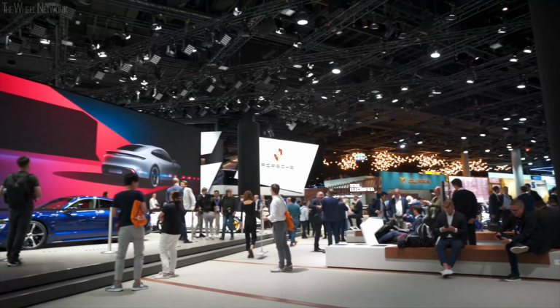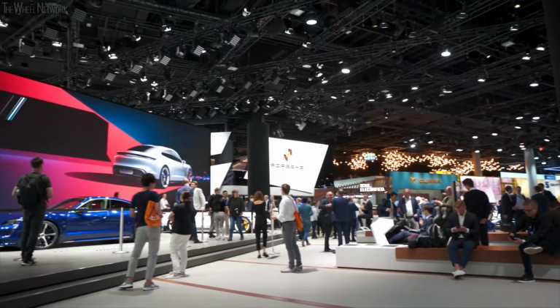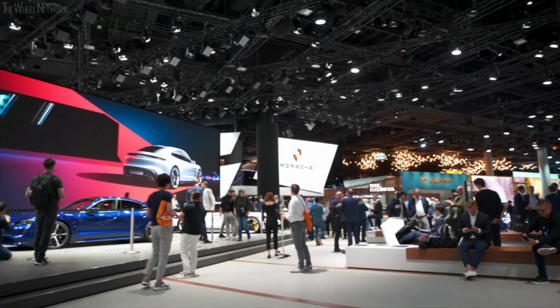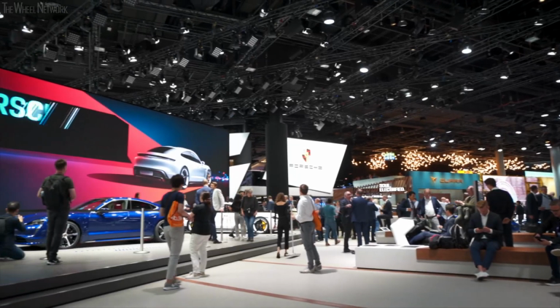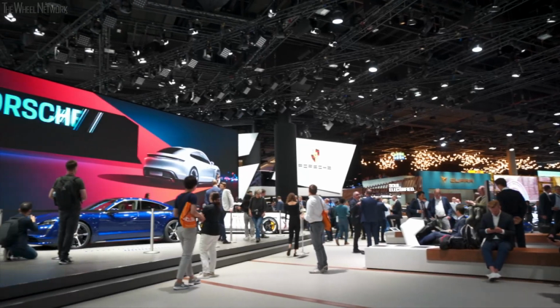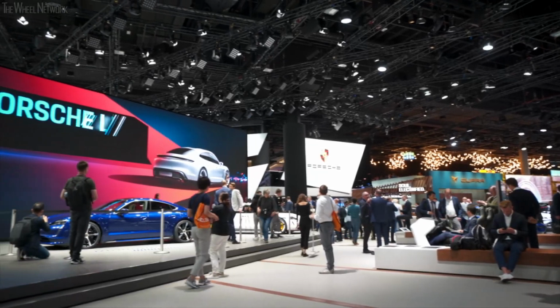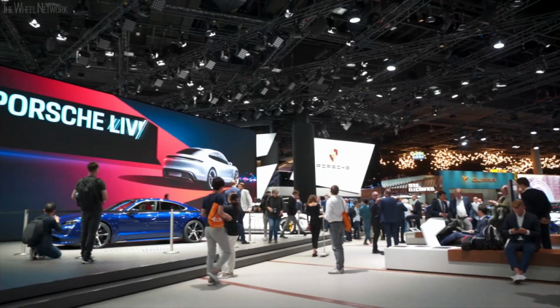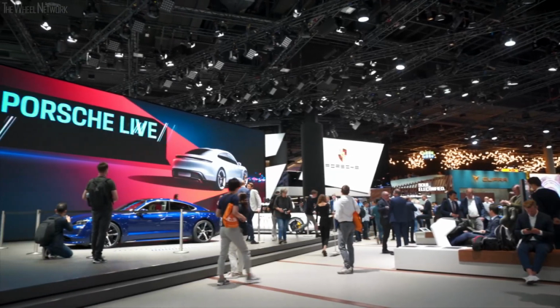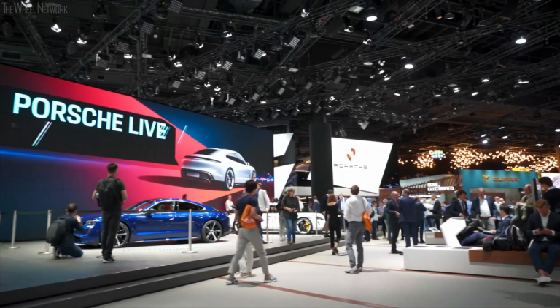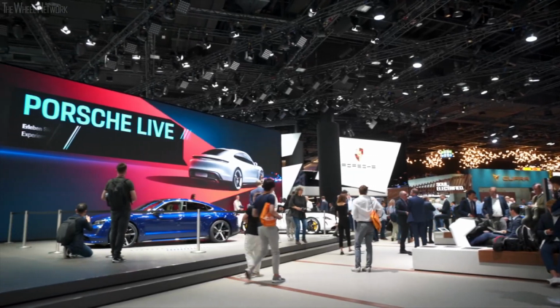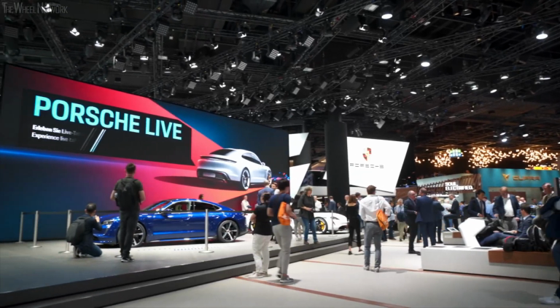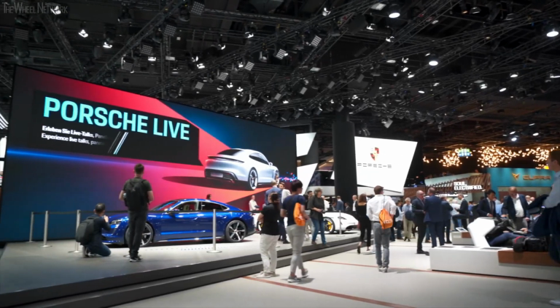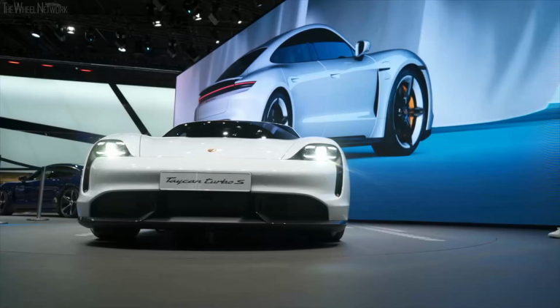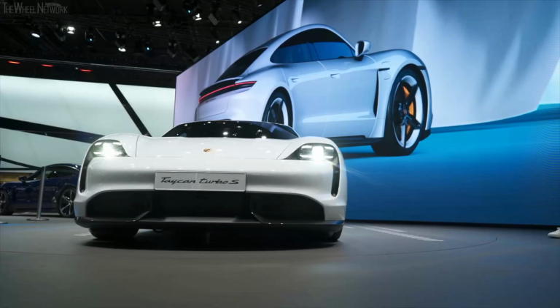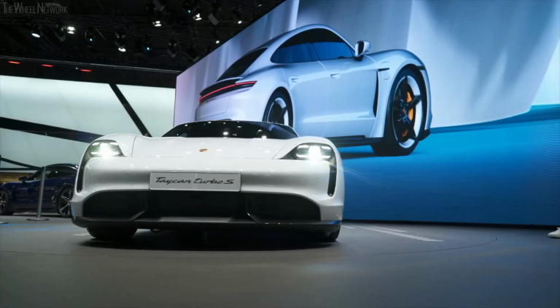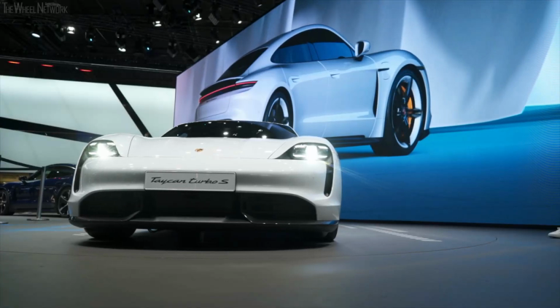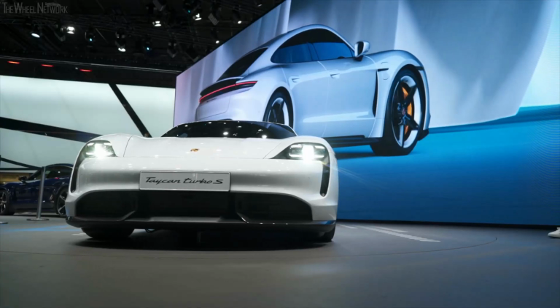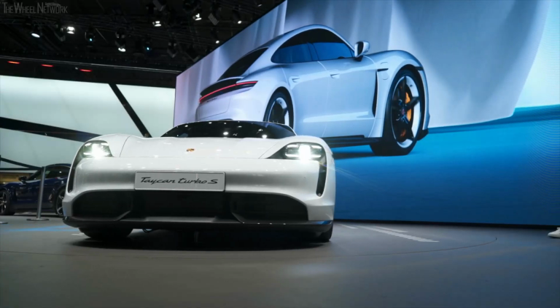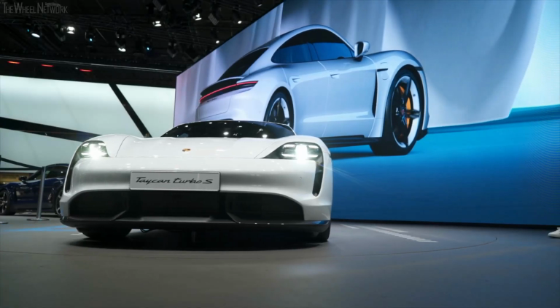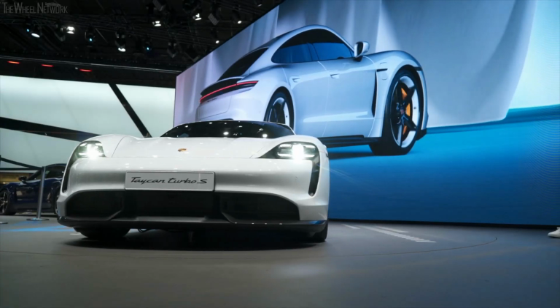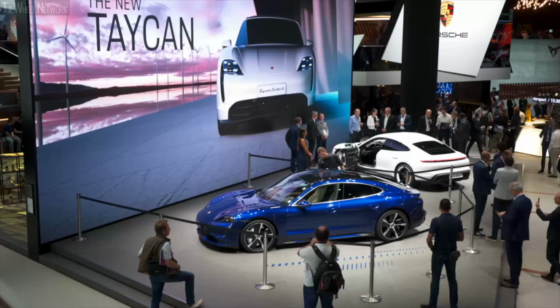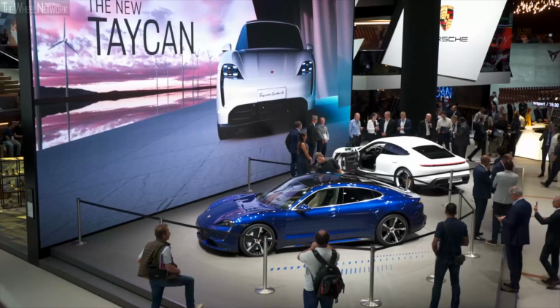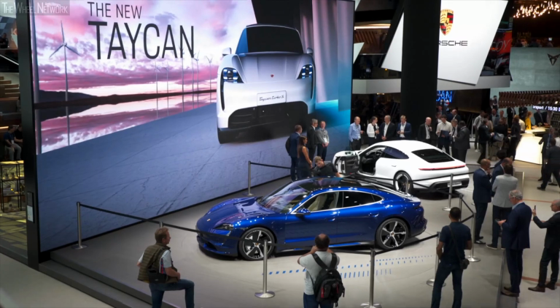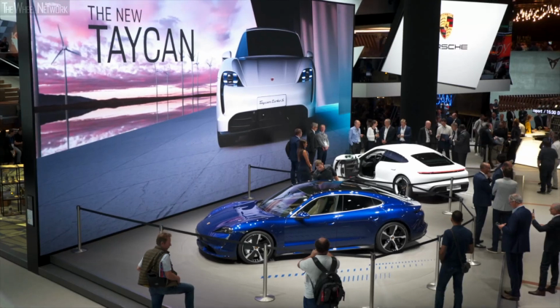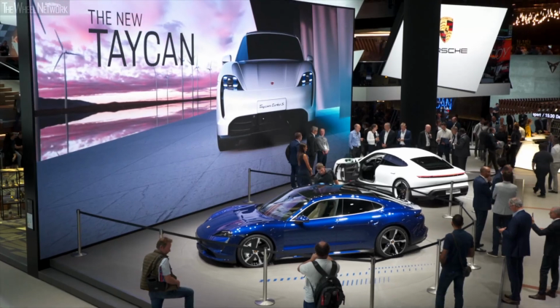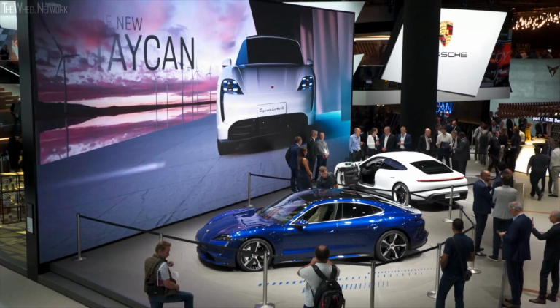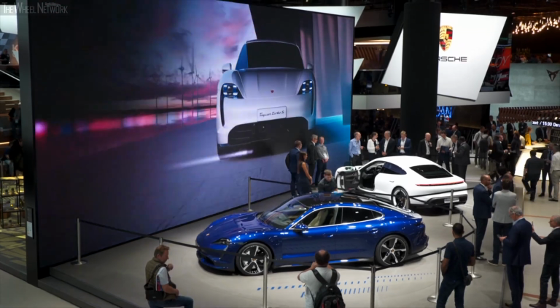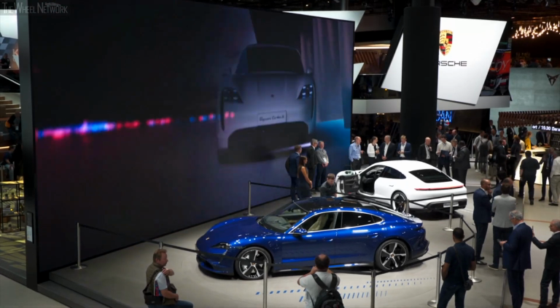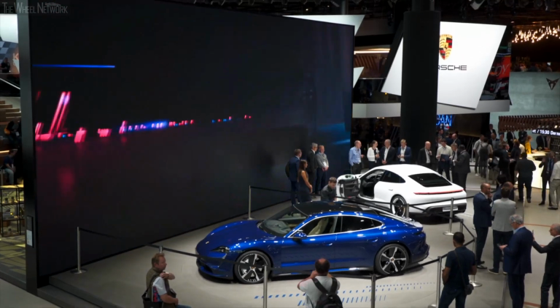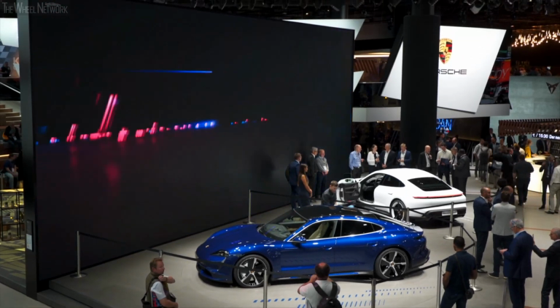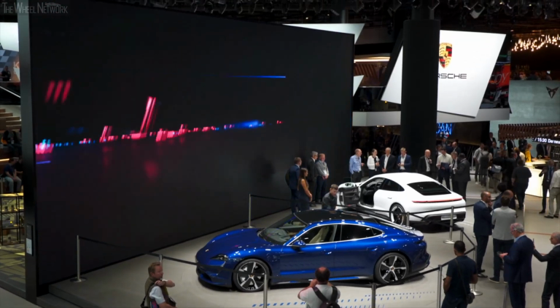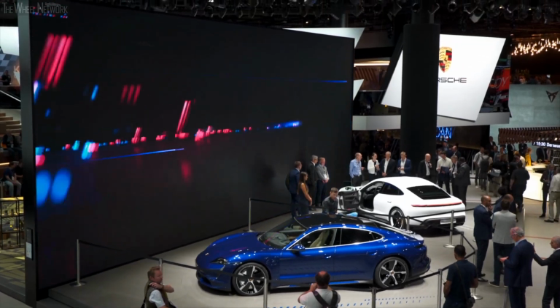With ample room to demonstrate the new aspects of Porsche, visitors can enjoy a hands-on view of the brand.